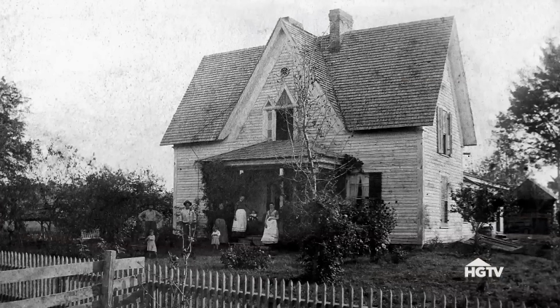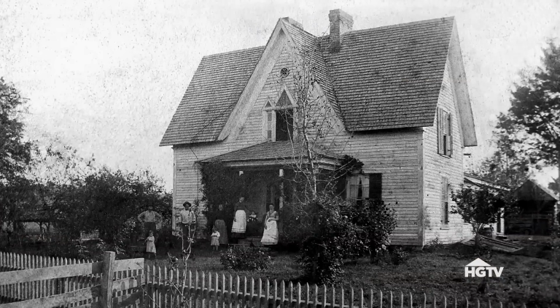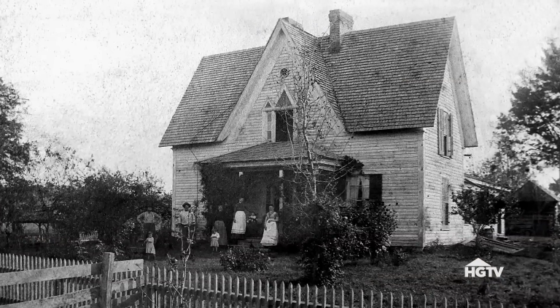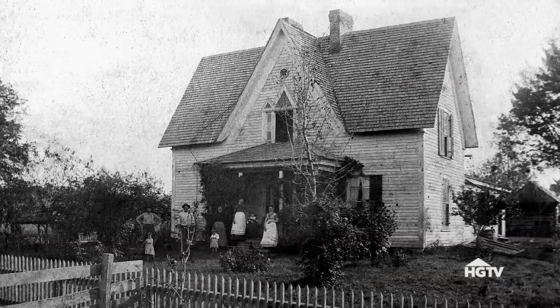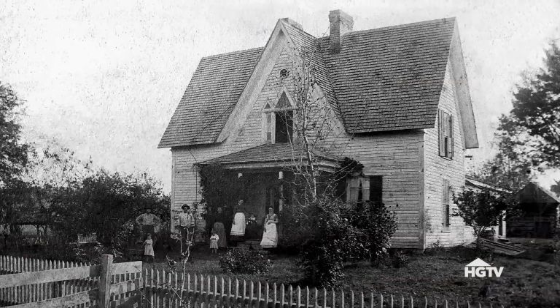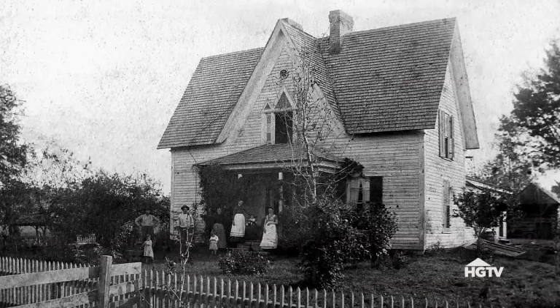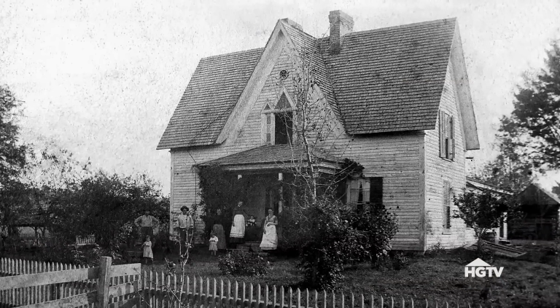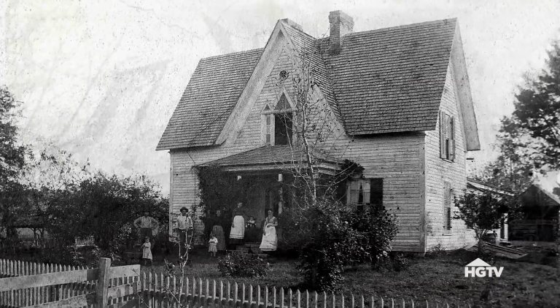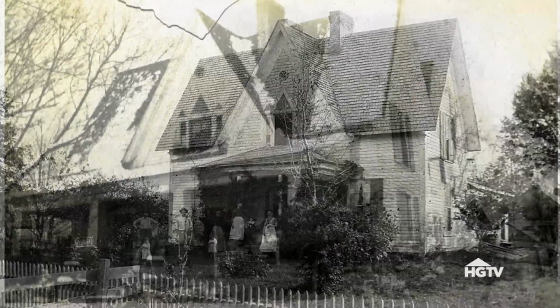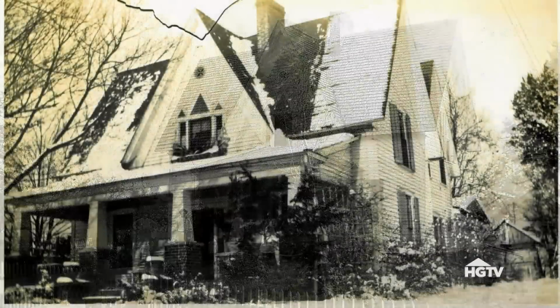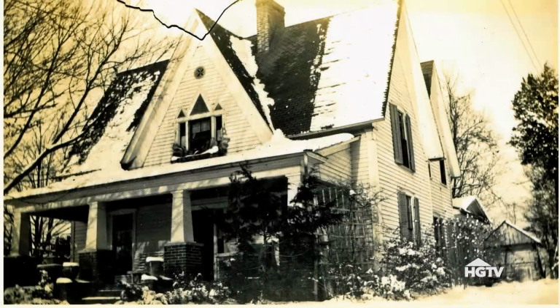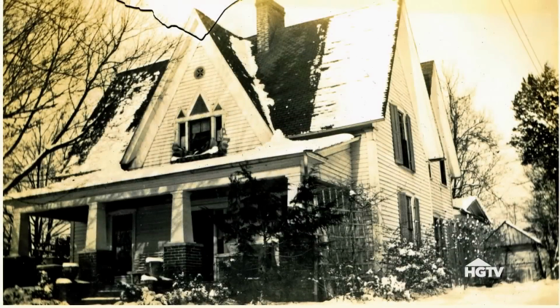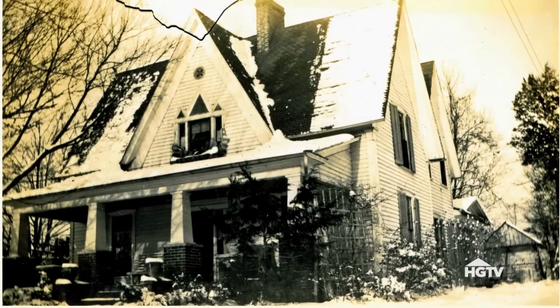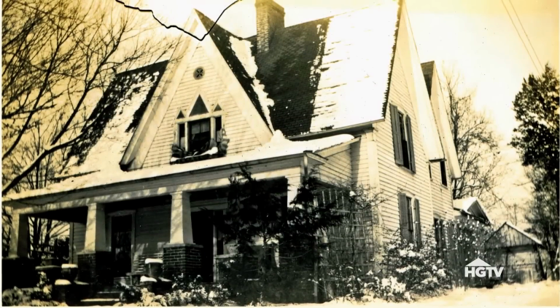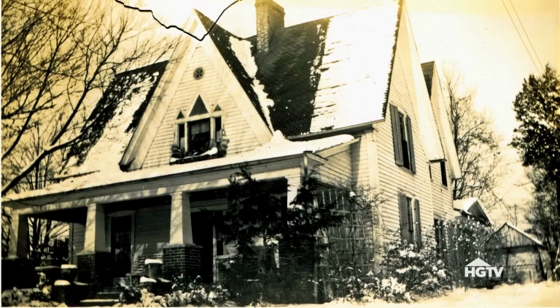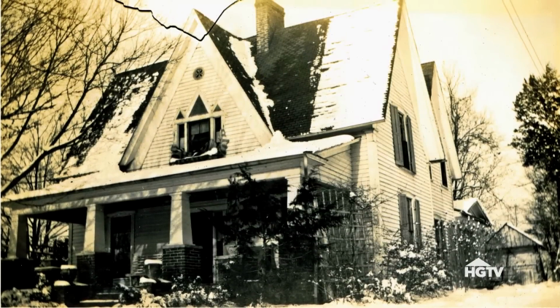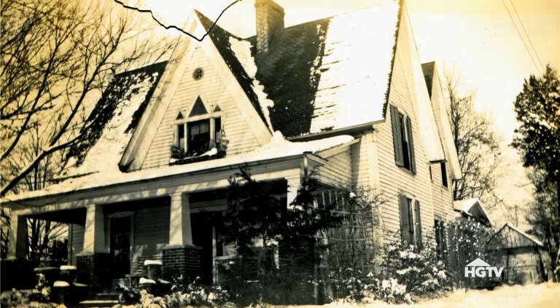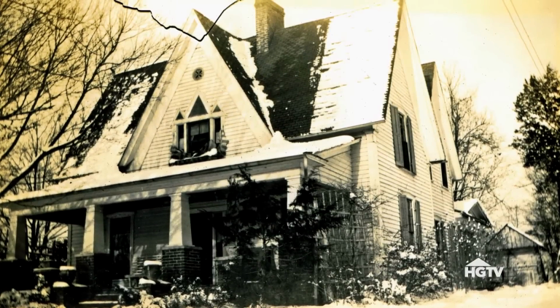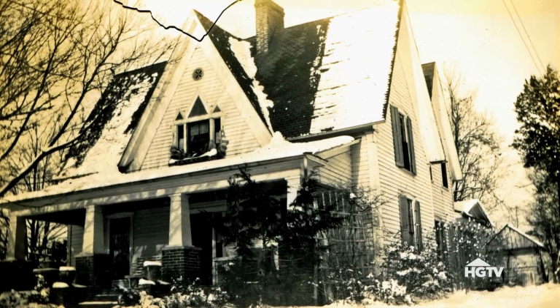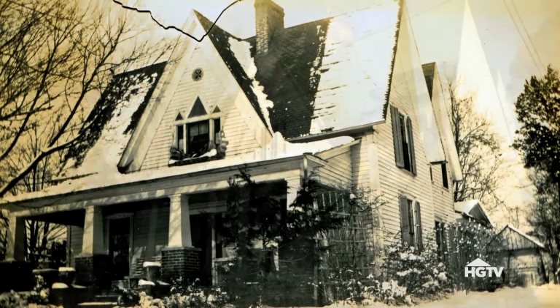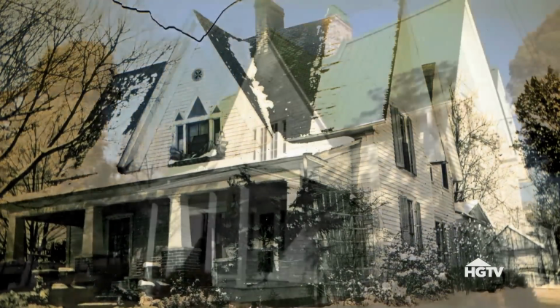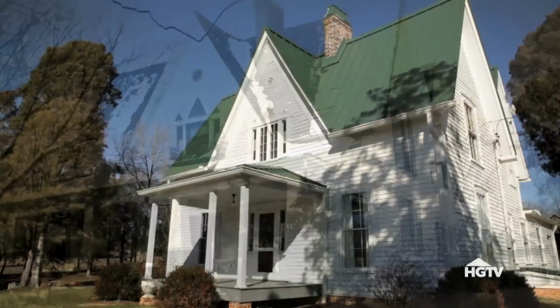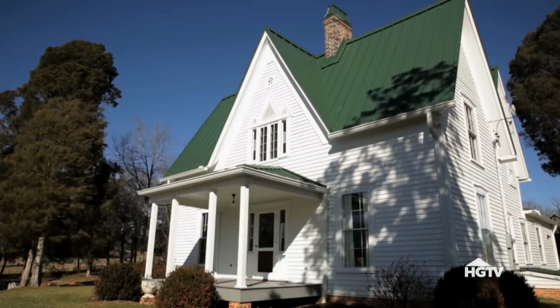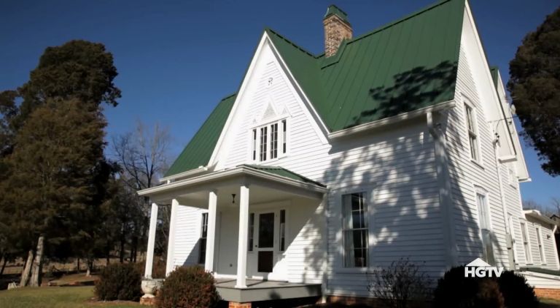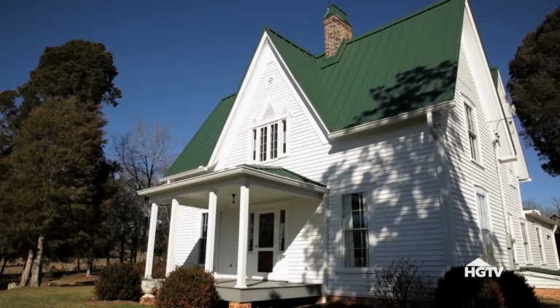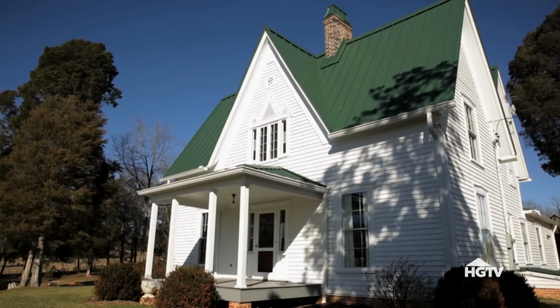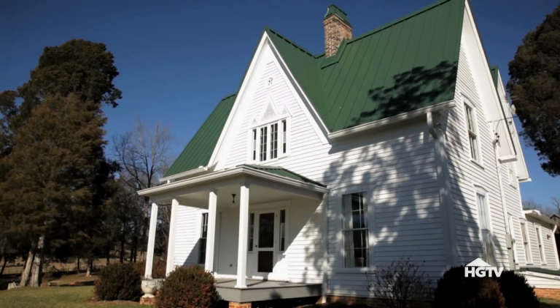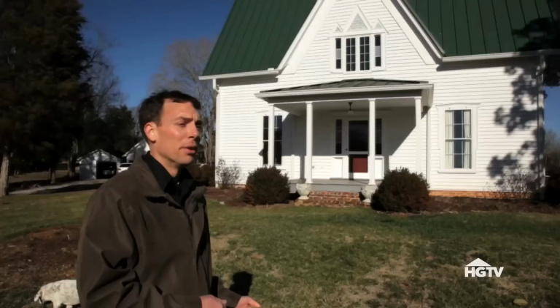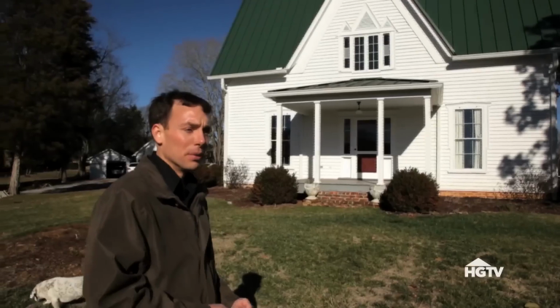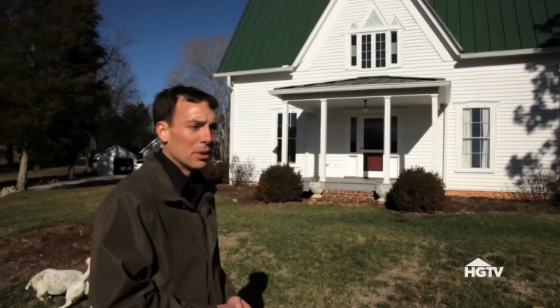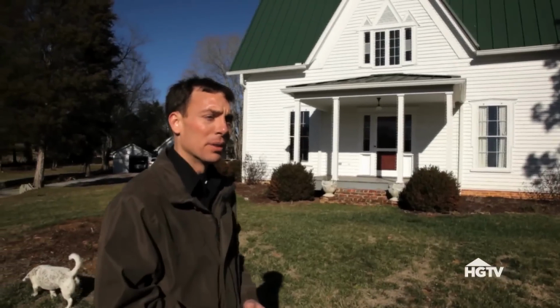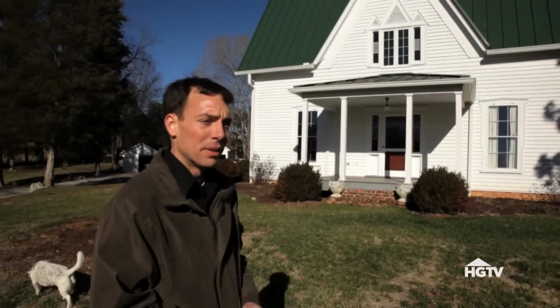The house was renovated twice — first in 1925 by my great-grandparents, and then in 2009 when I led a renovation of it.